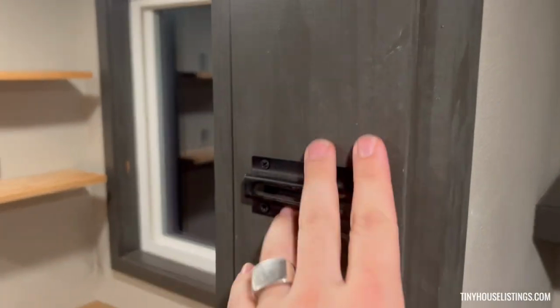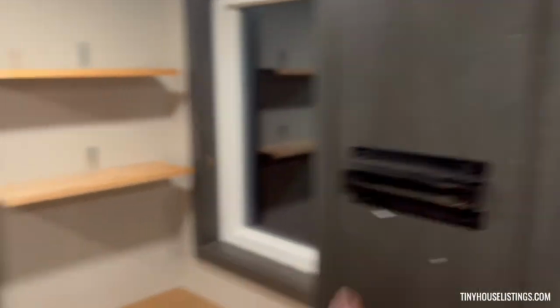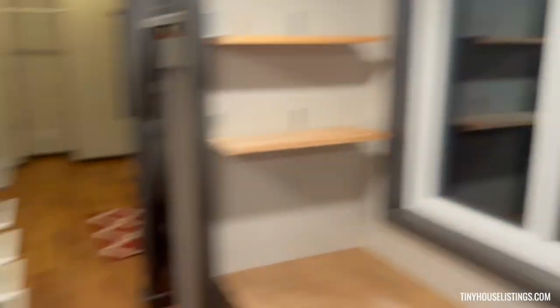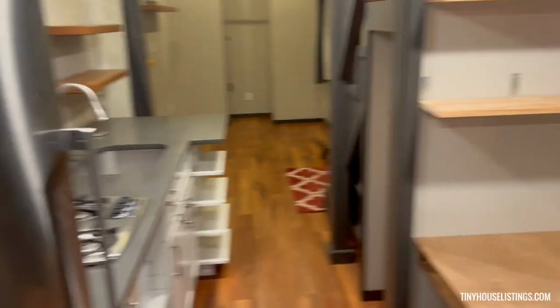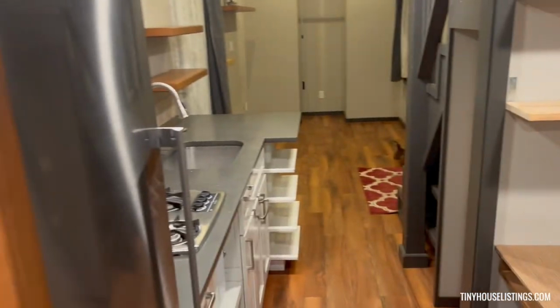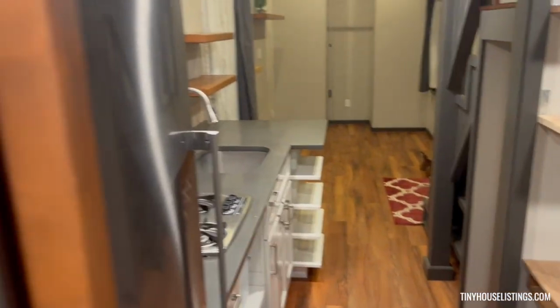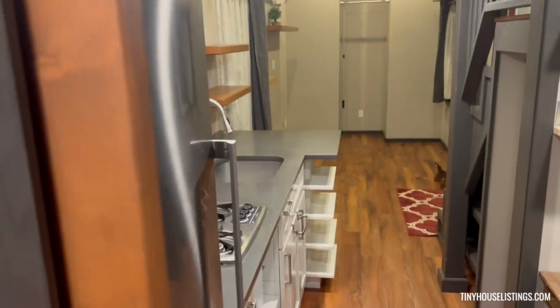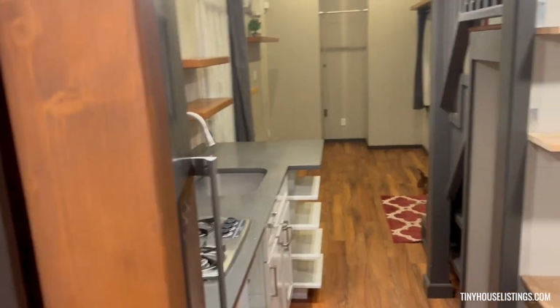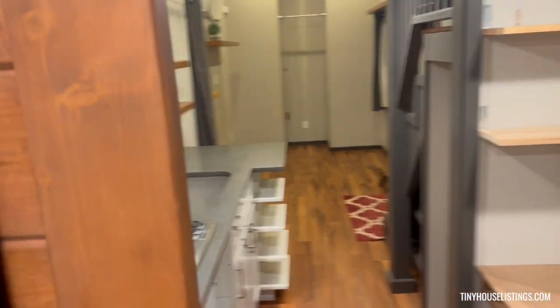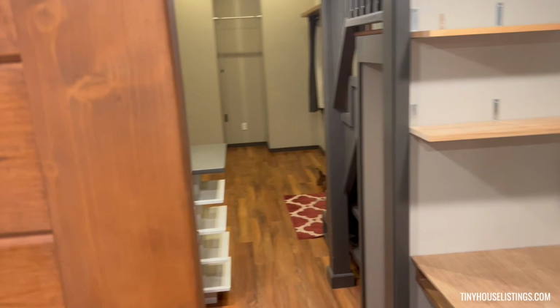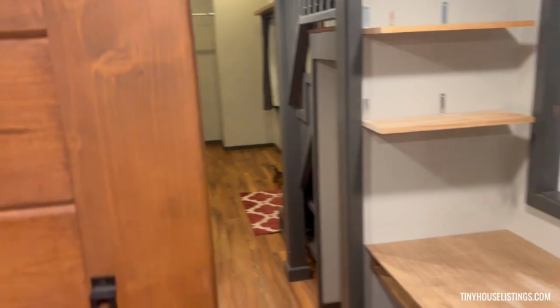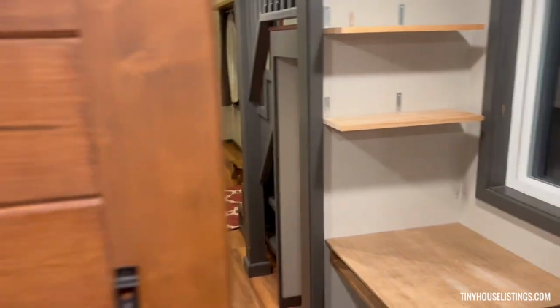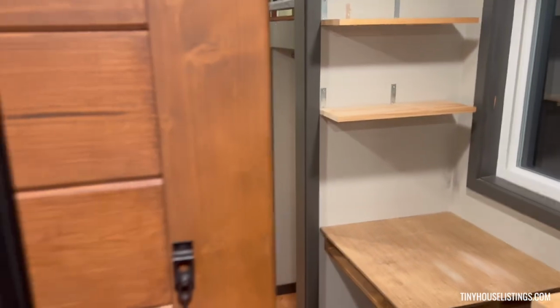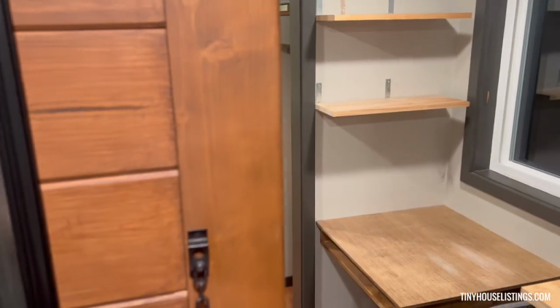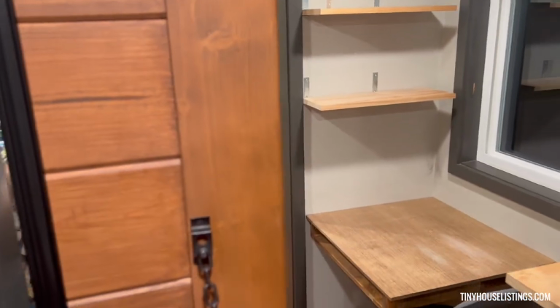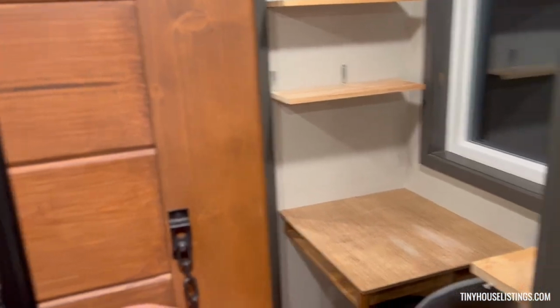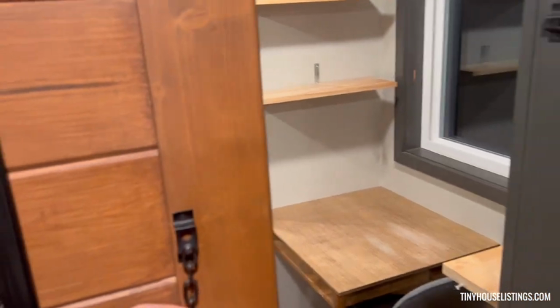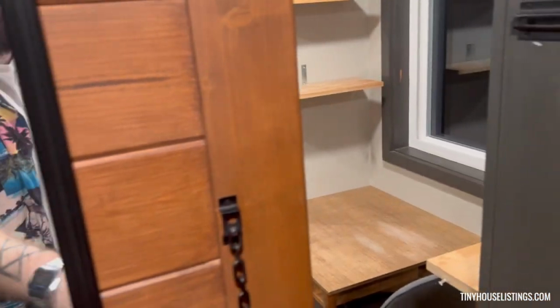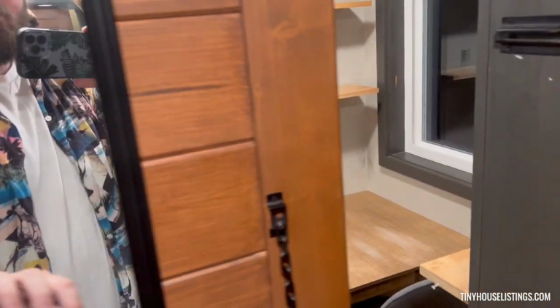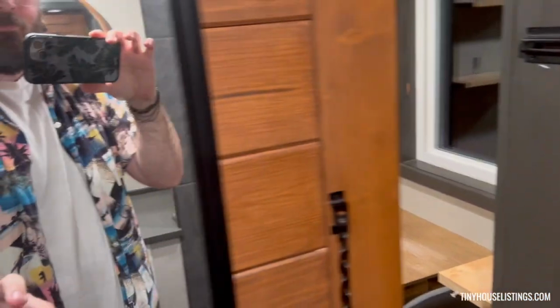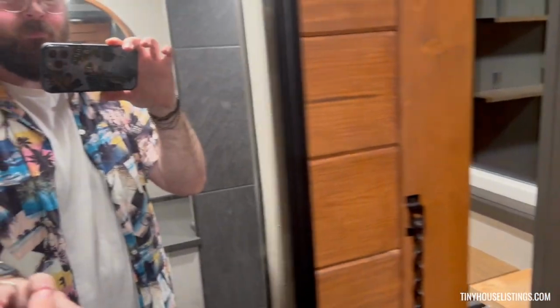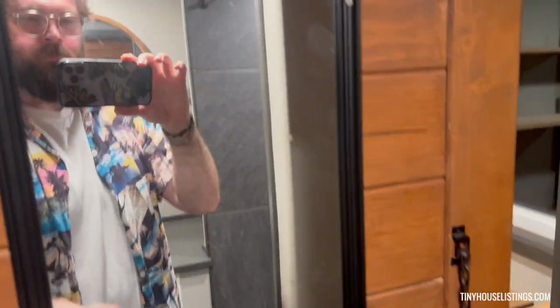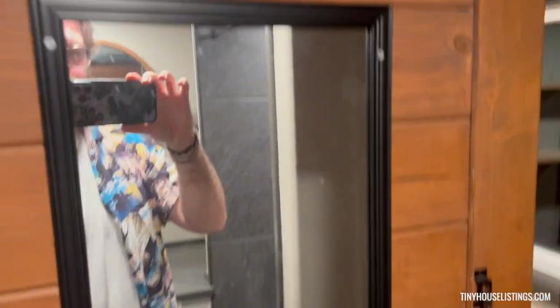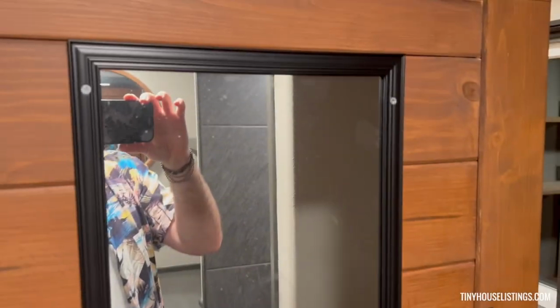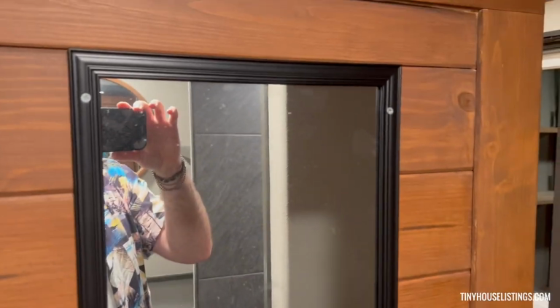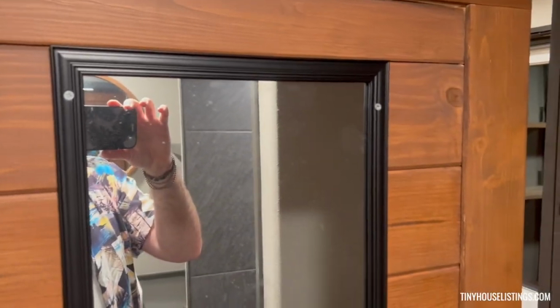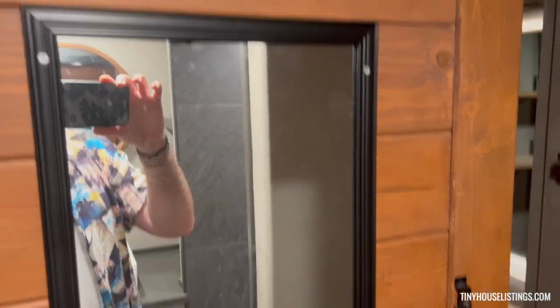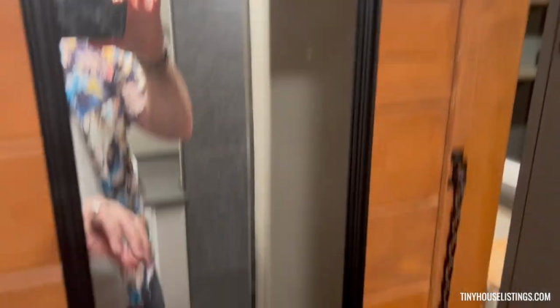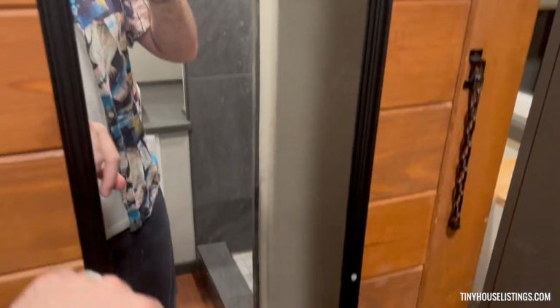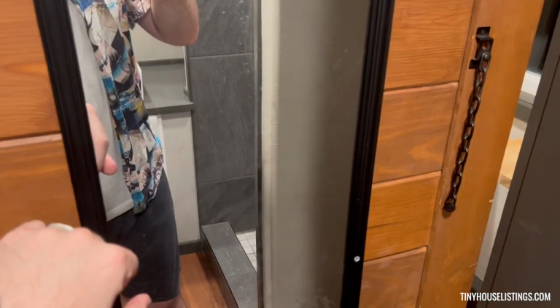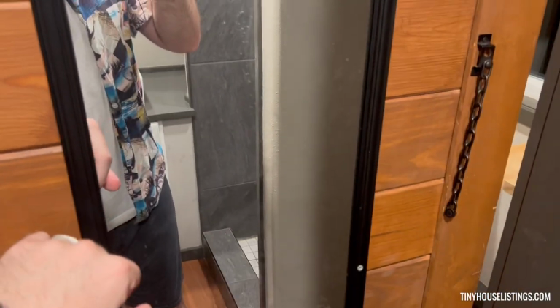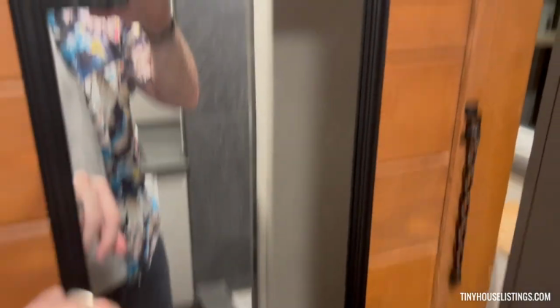There's a lock for the door — that's your privacy. And there's a mirror as well.